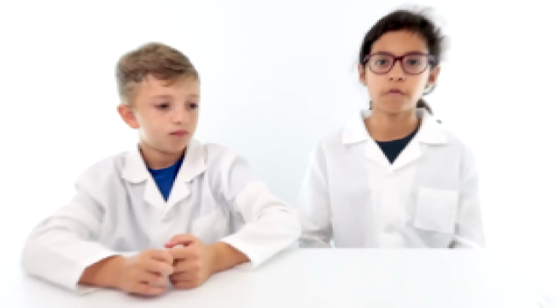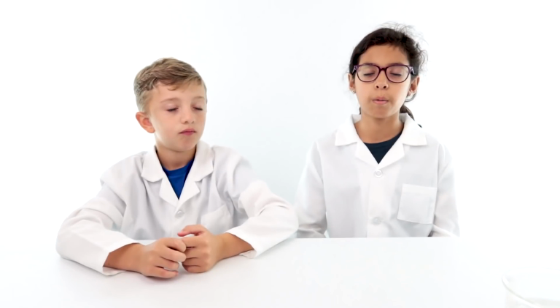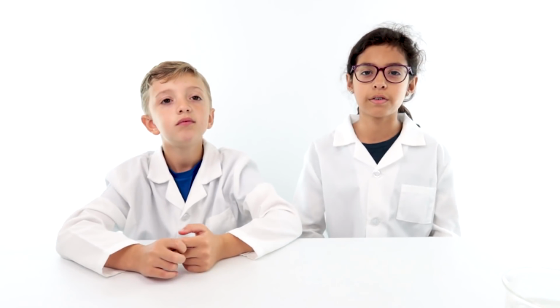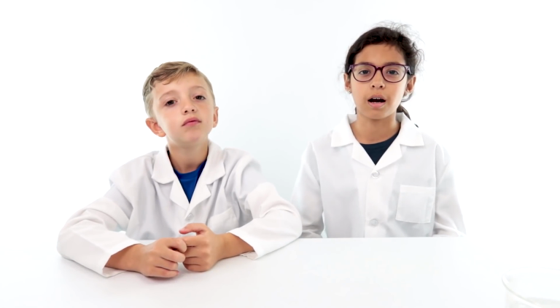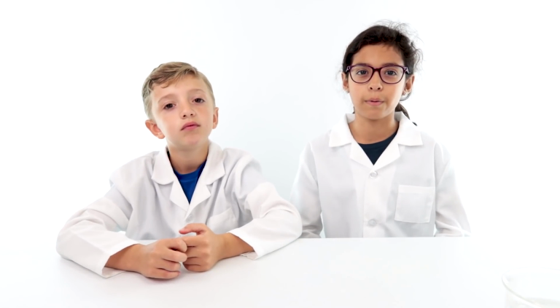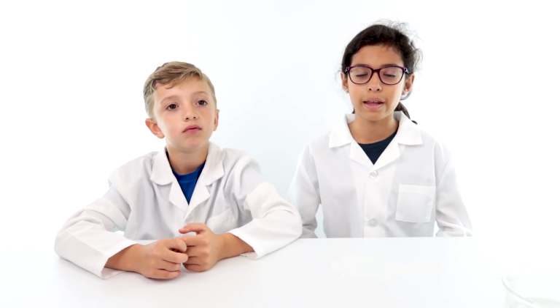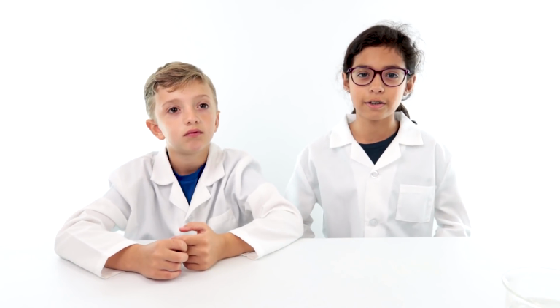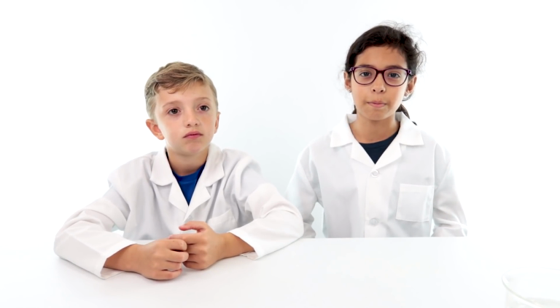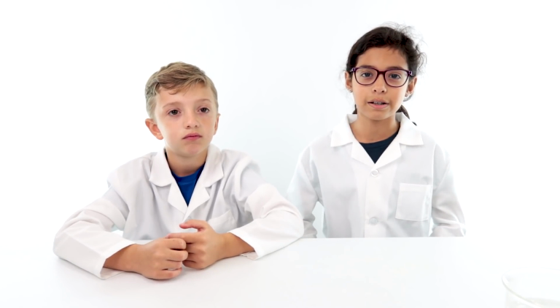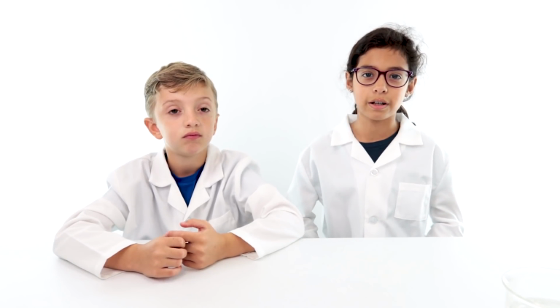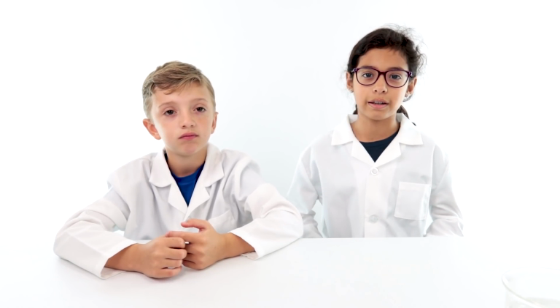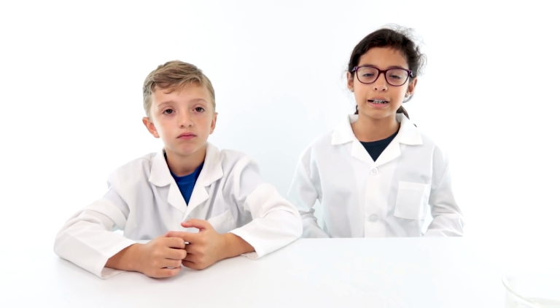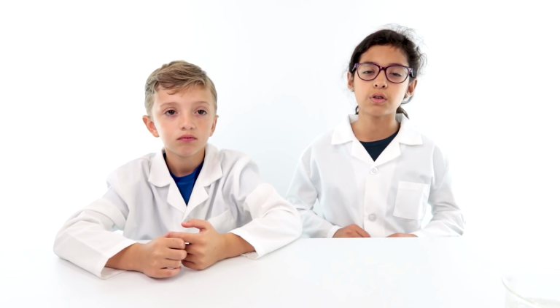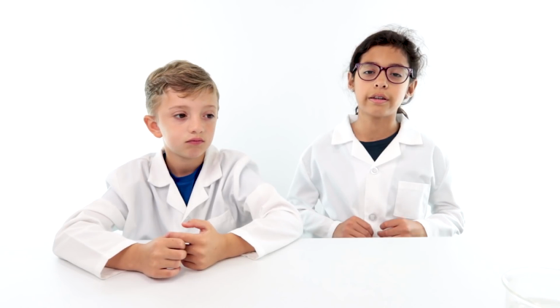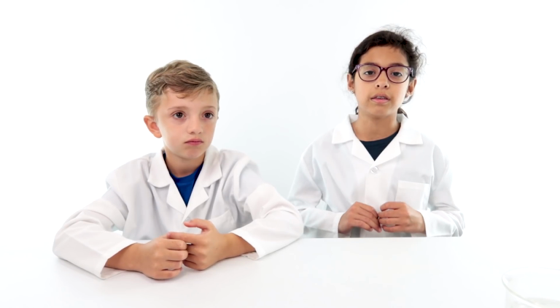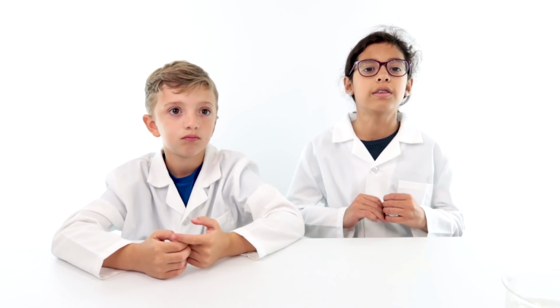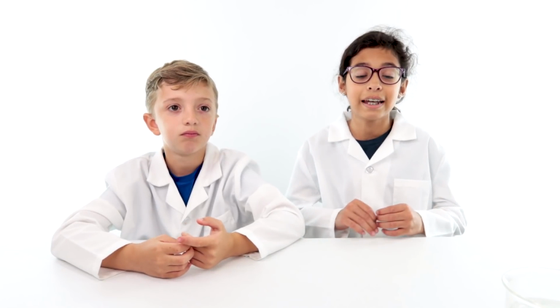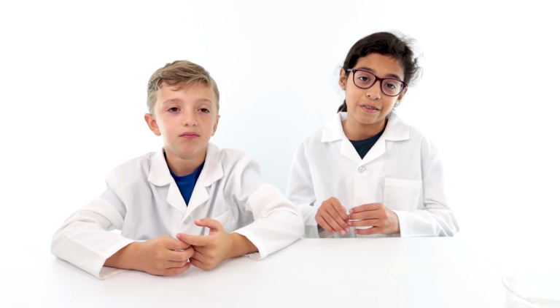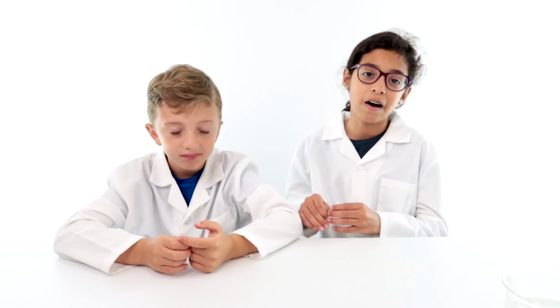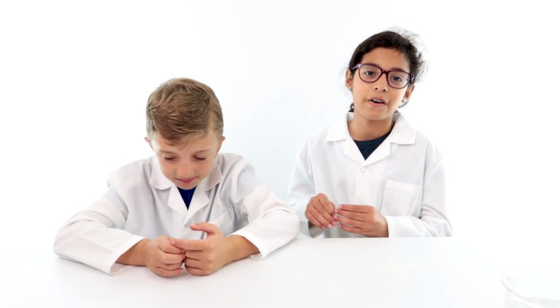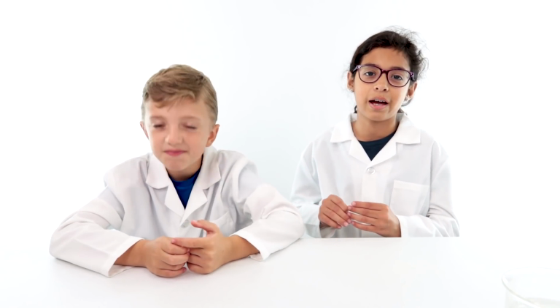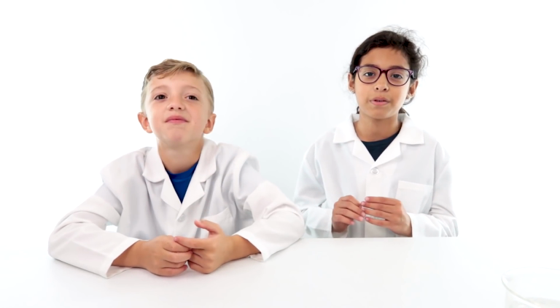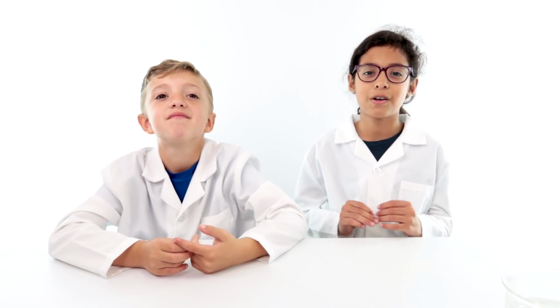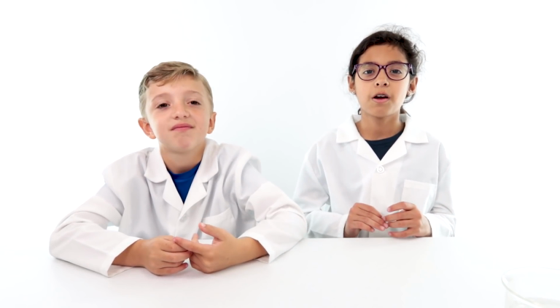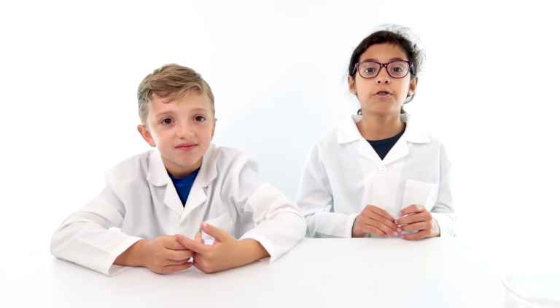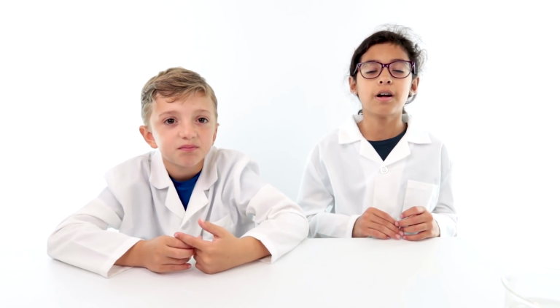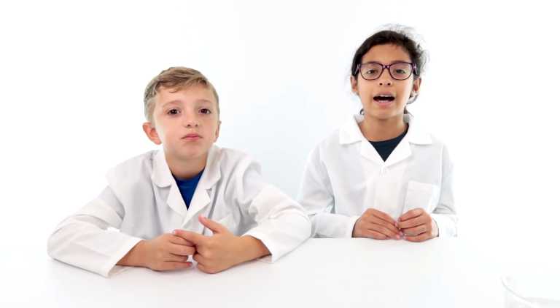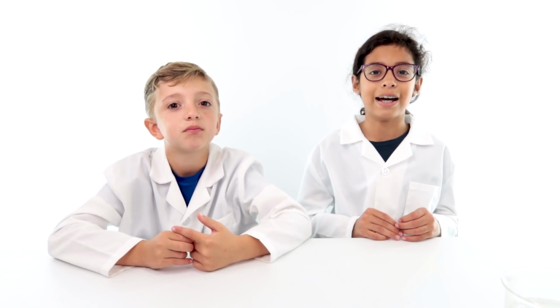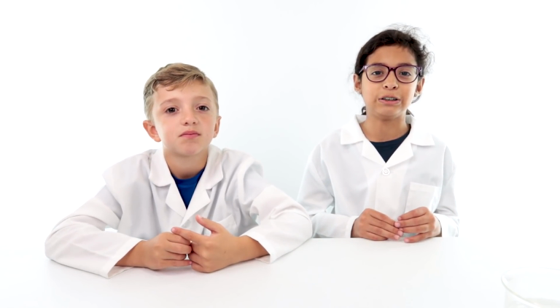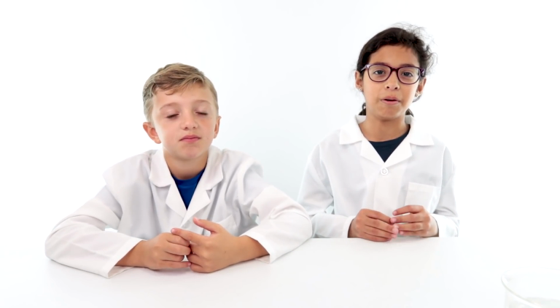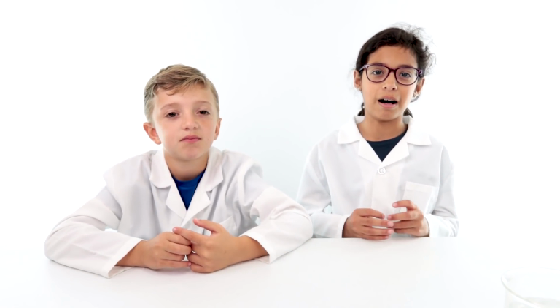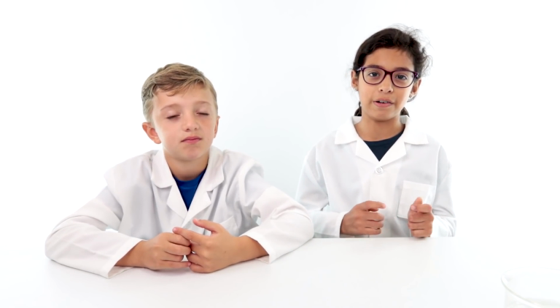Before we start, we'd like to remind you that these lava lamps do not have actual lava.